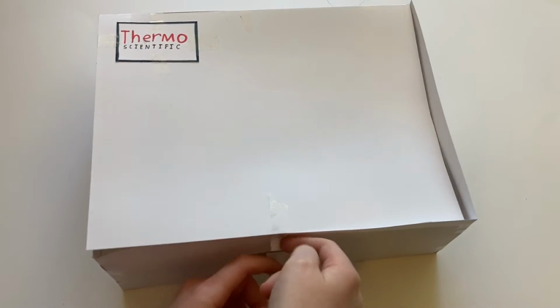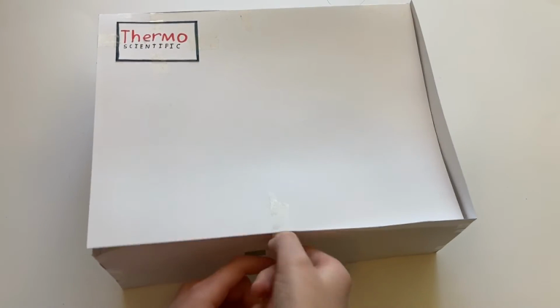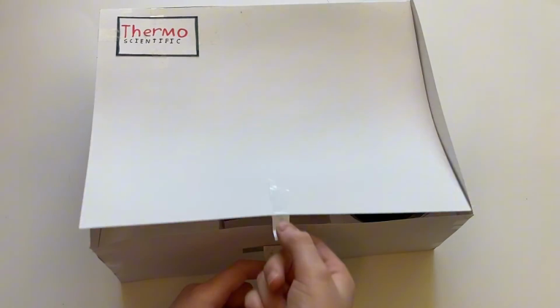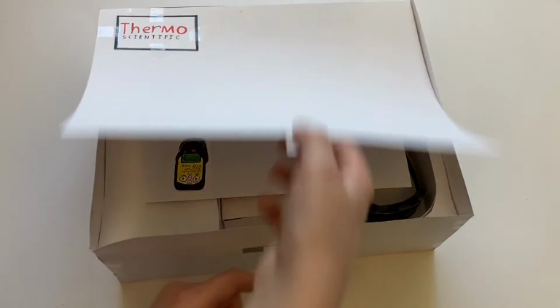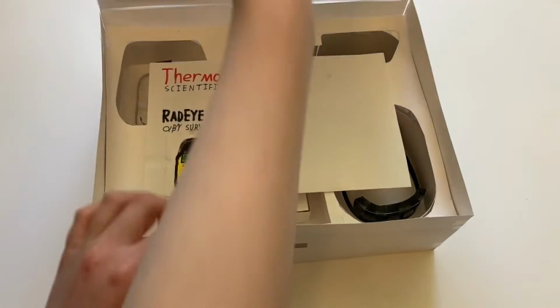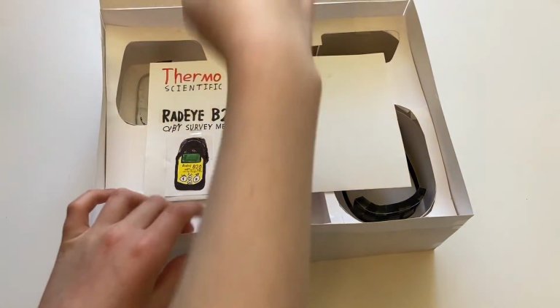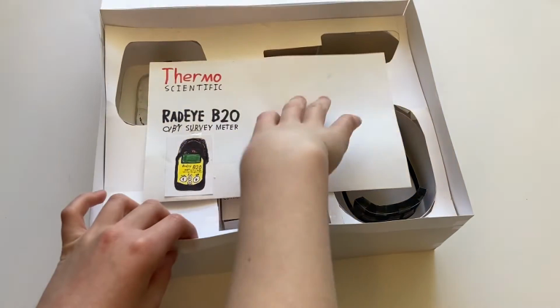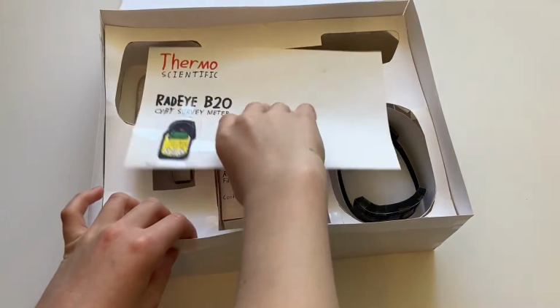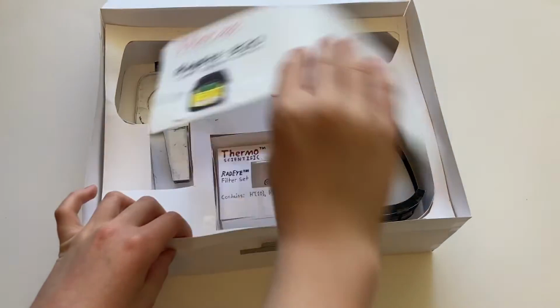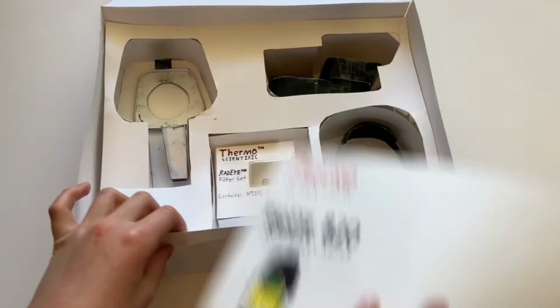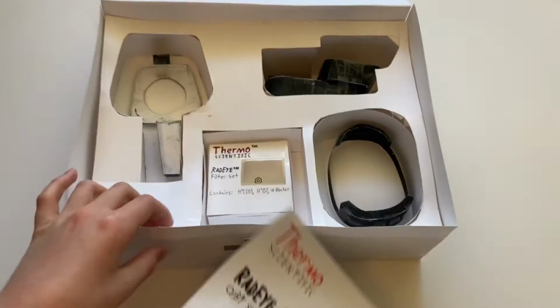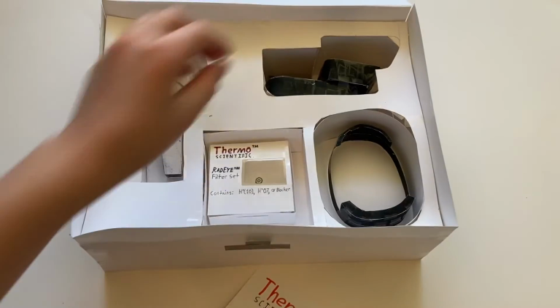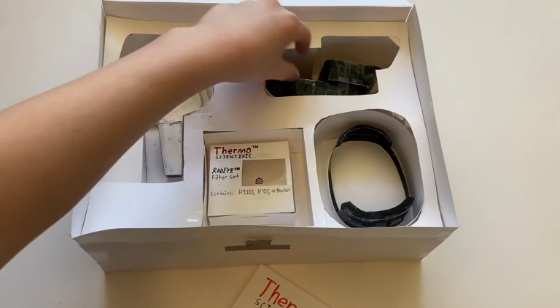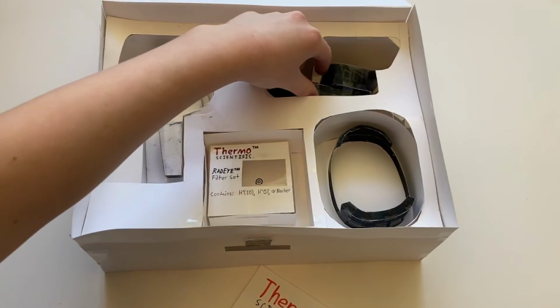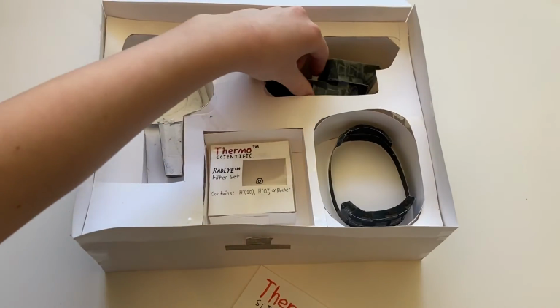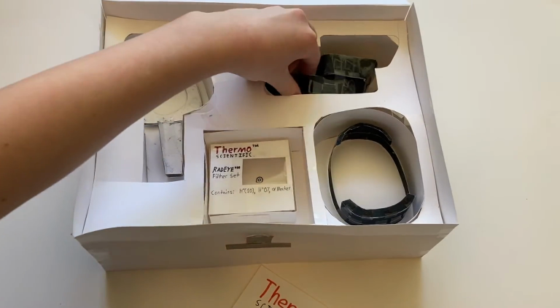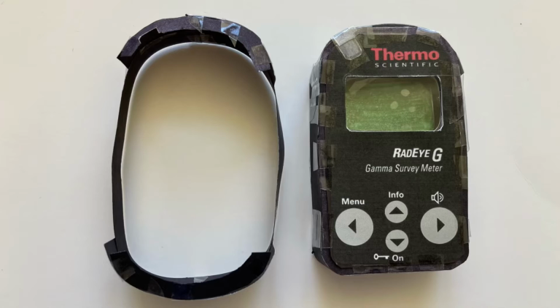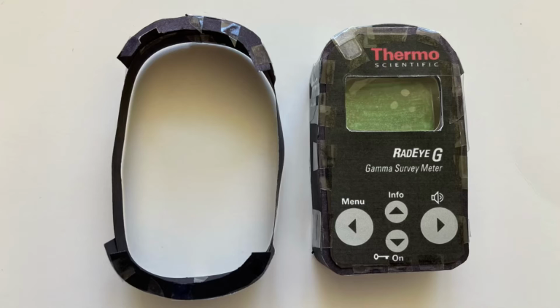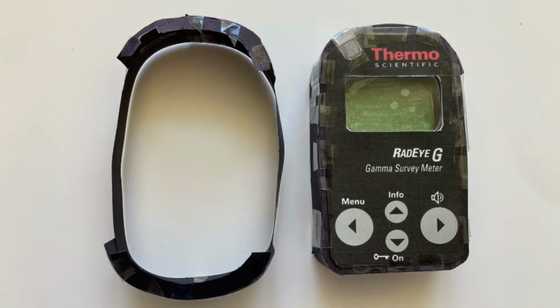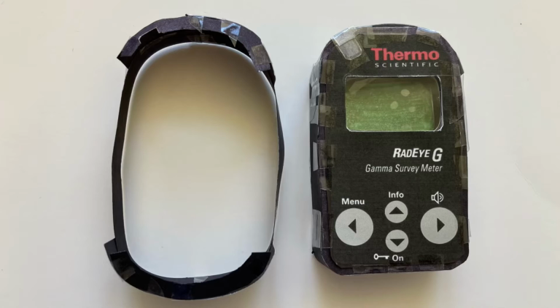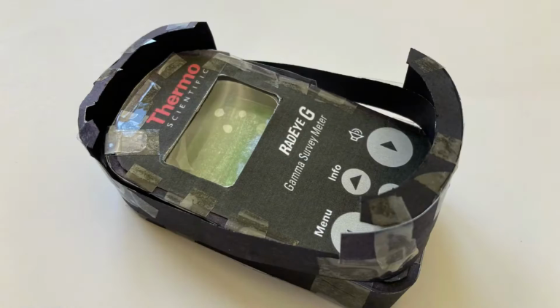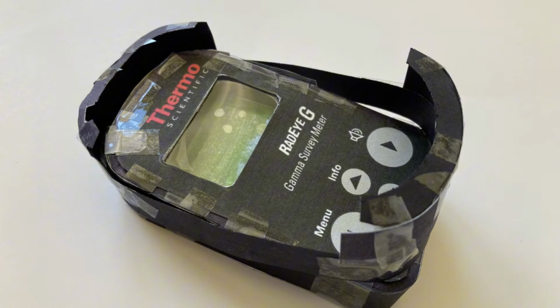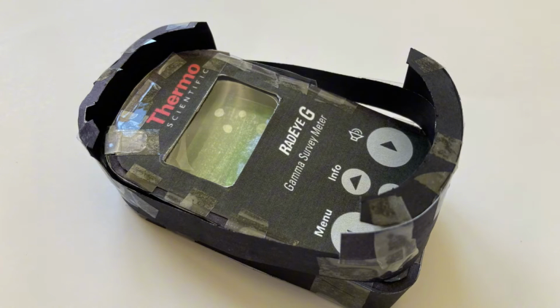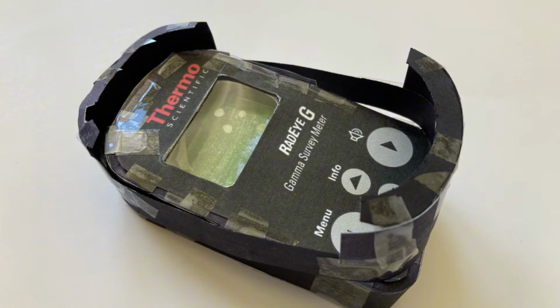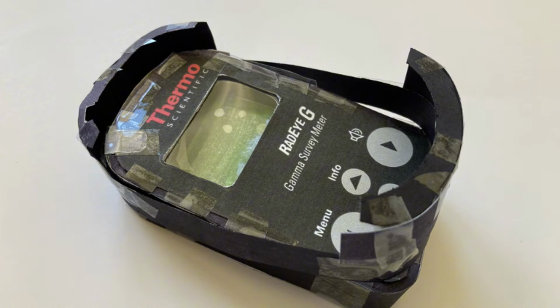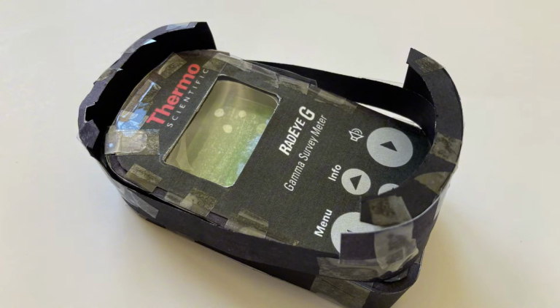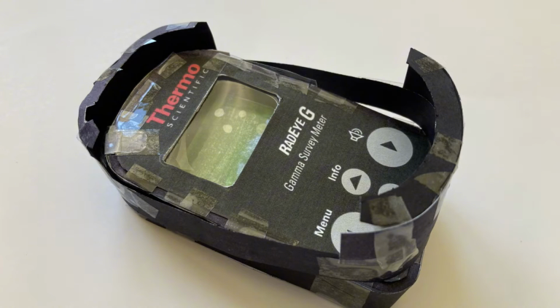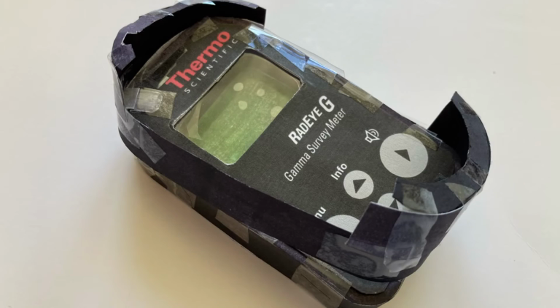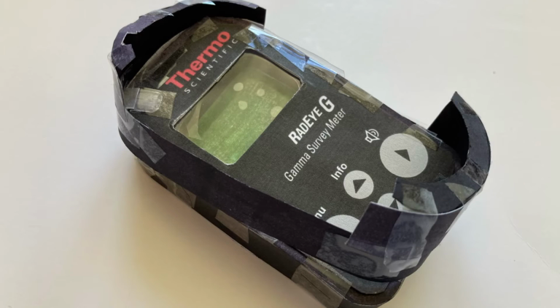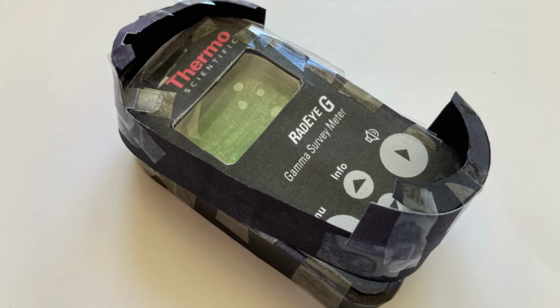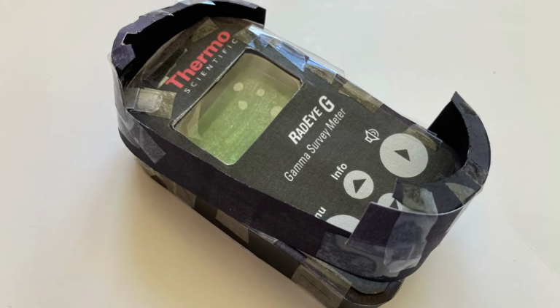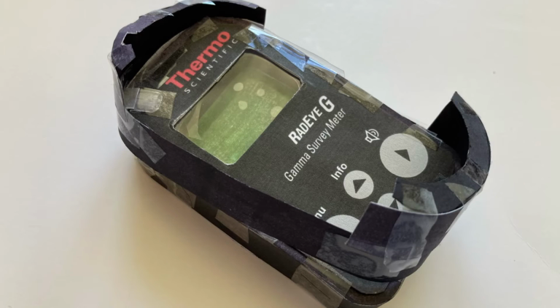First, if your meter is in a Cardi case, you'll want to remove it. Next, follow this procedure to install the rubber shock protector.